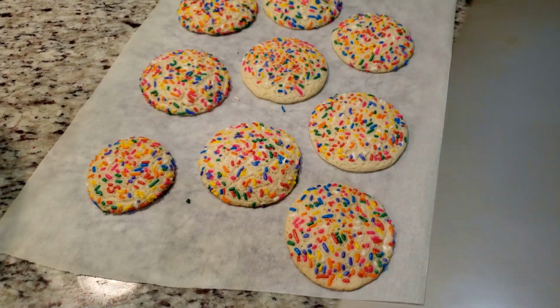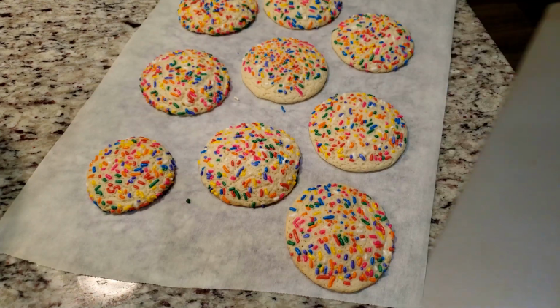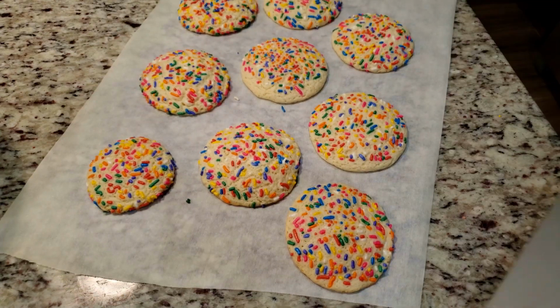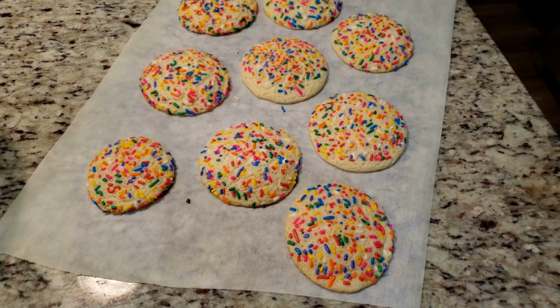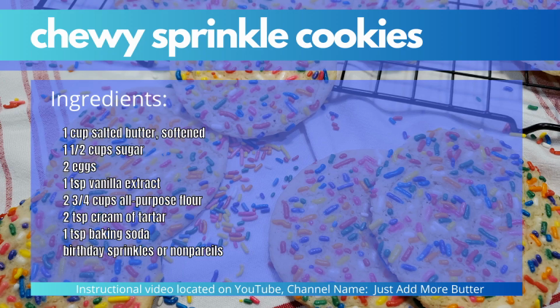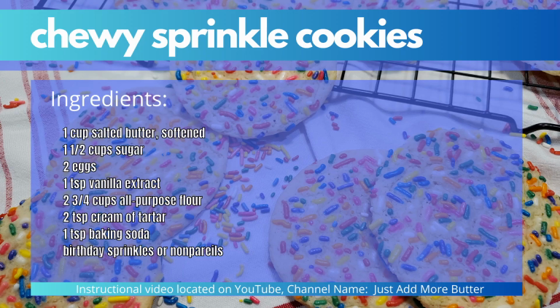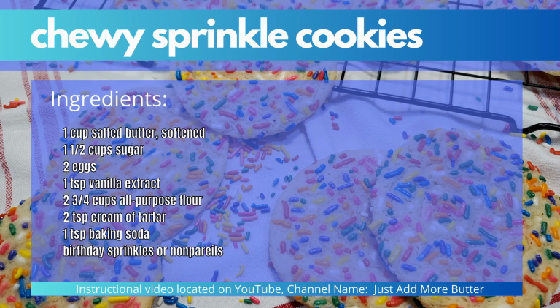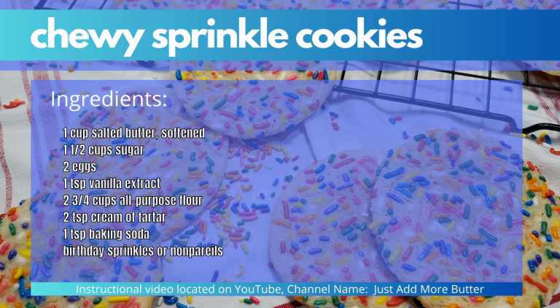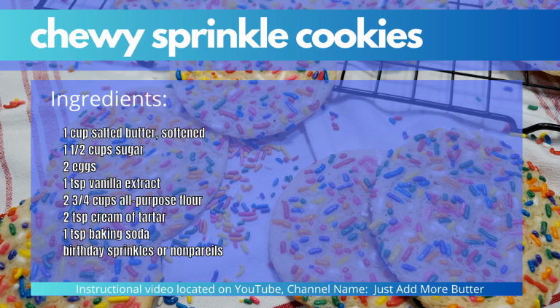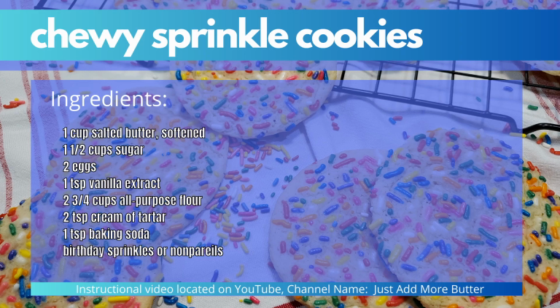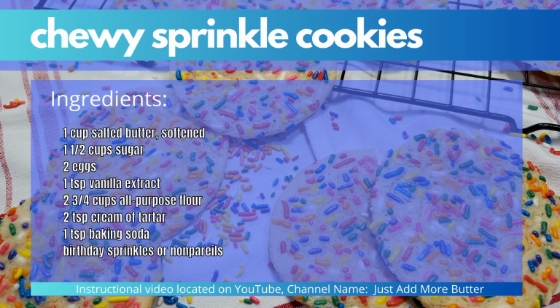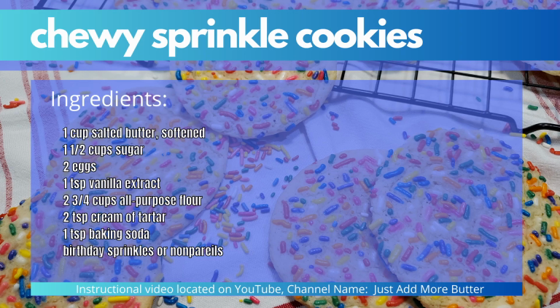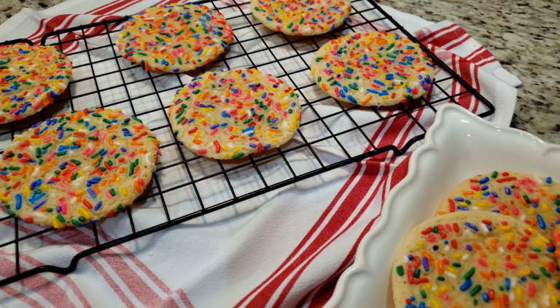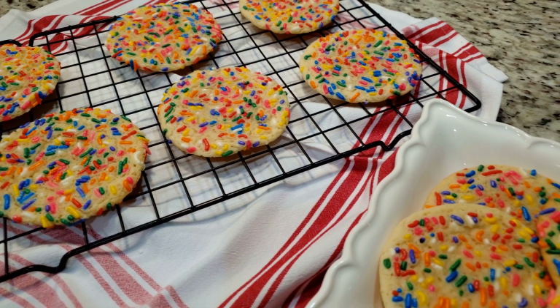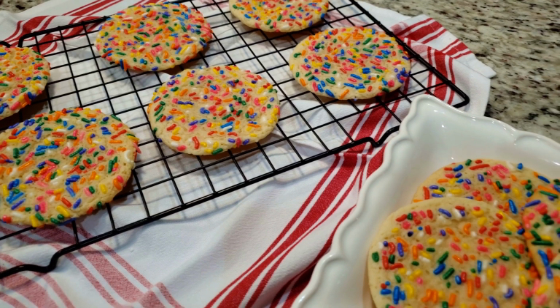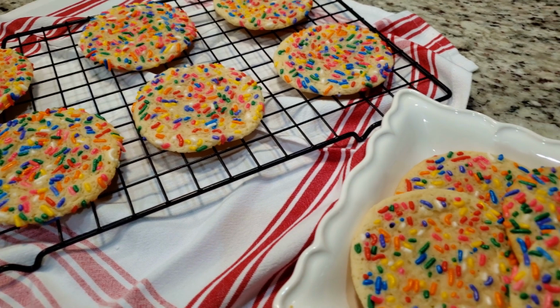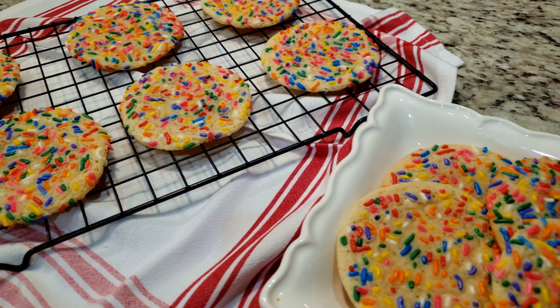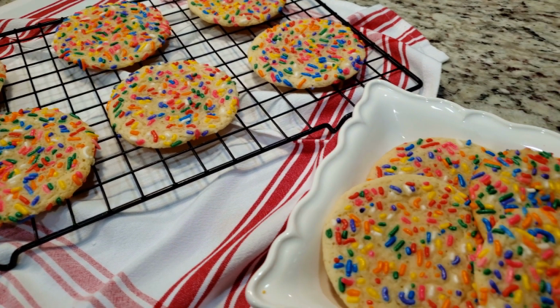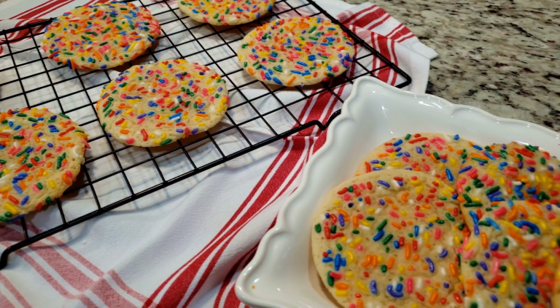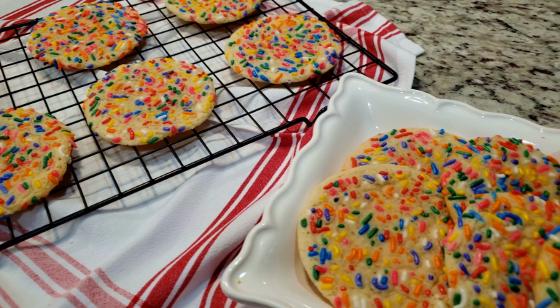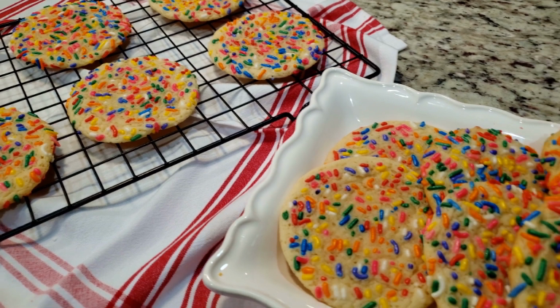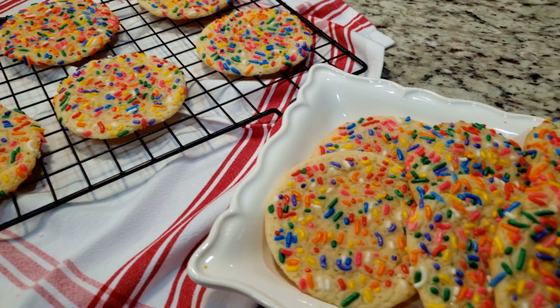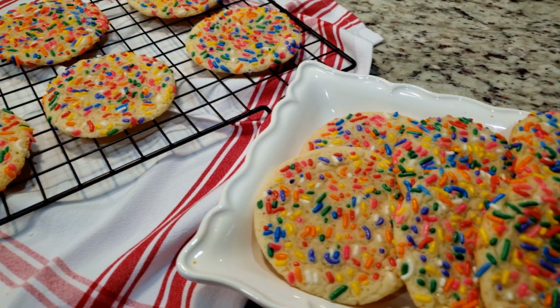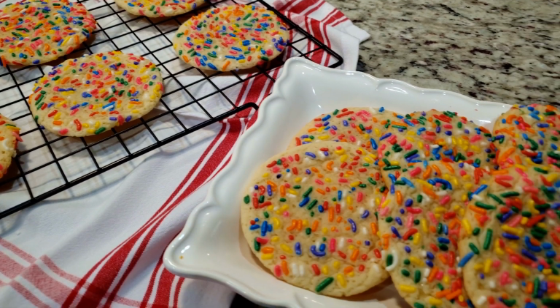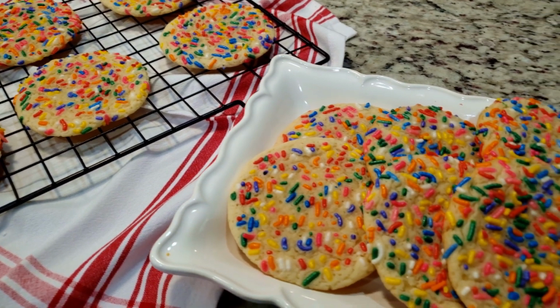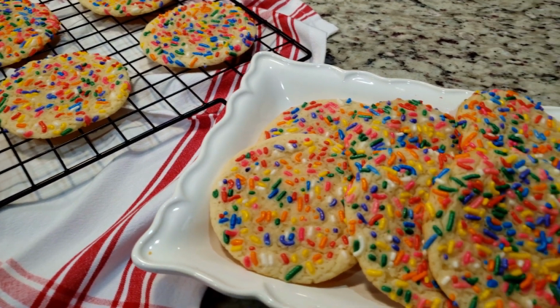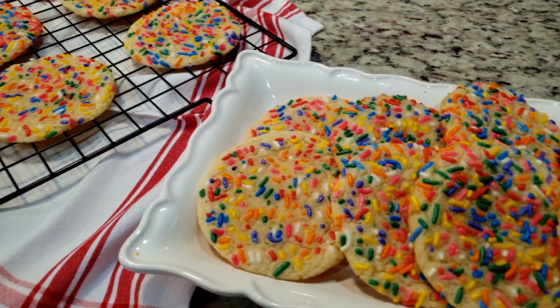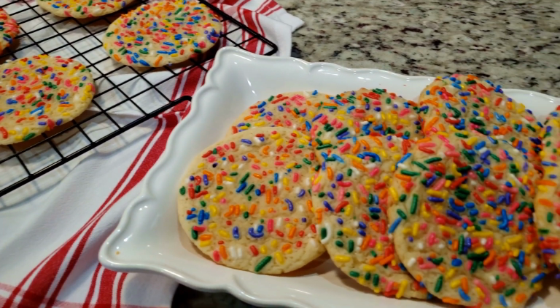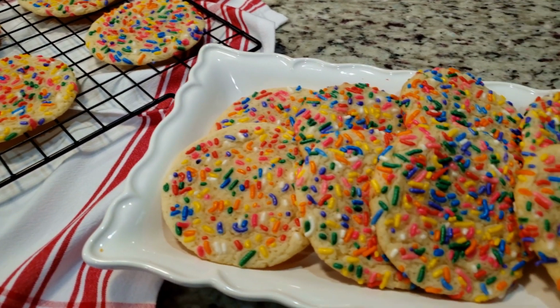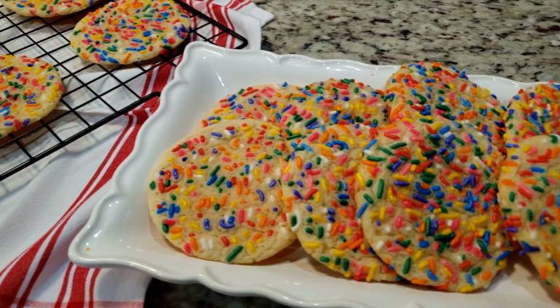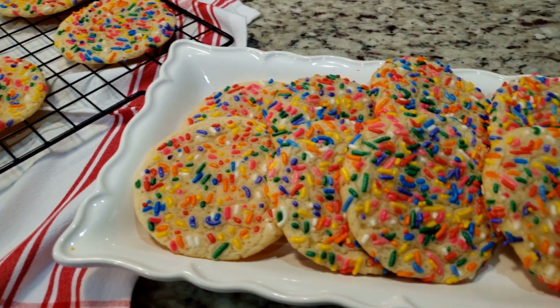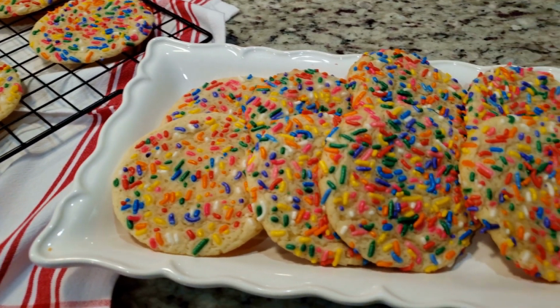Here's an ingredients list. Thanks for watching and be sure to subscribe so you don't miss out — I'll see you all in the next video.